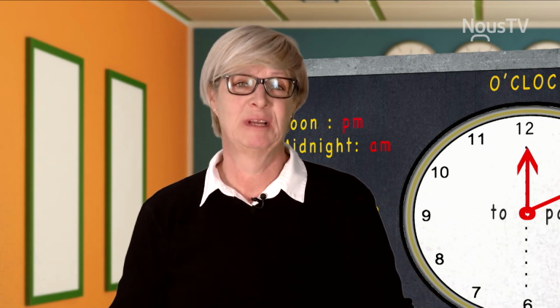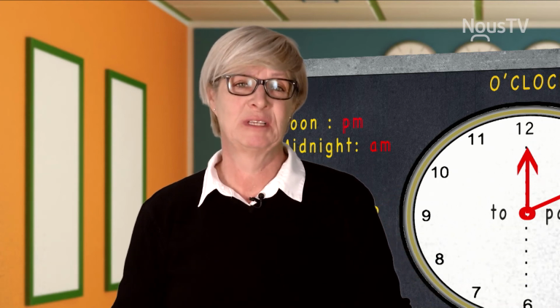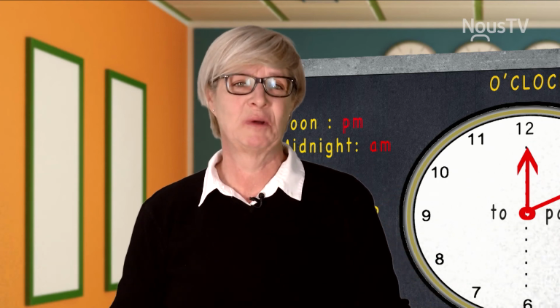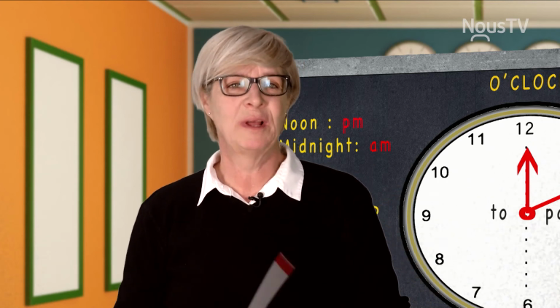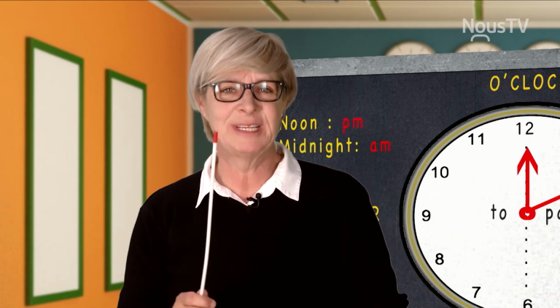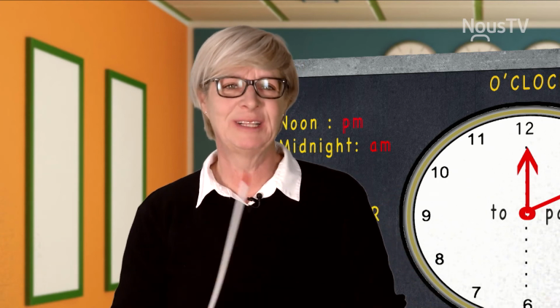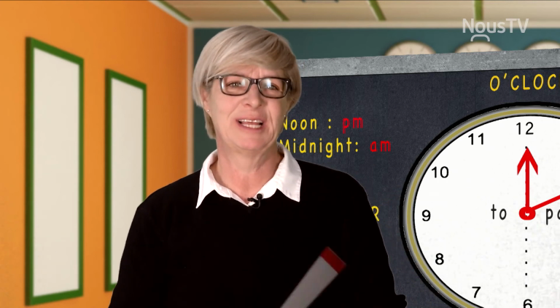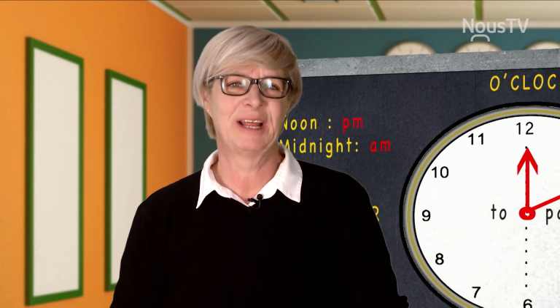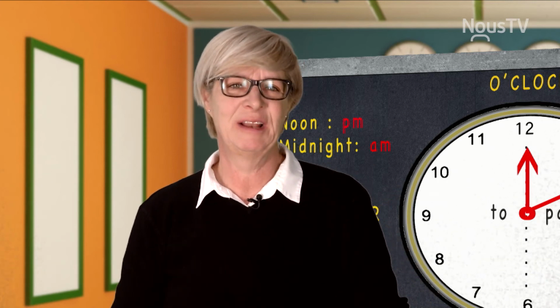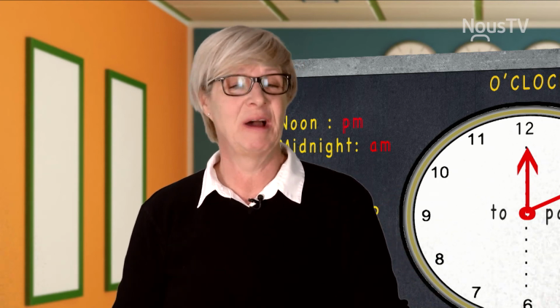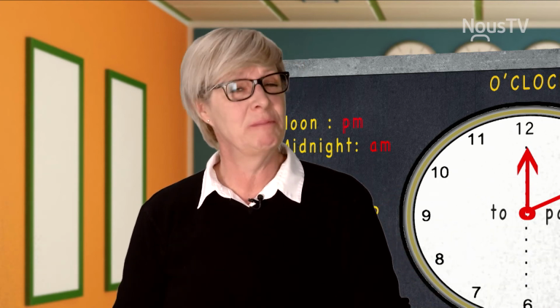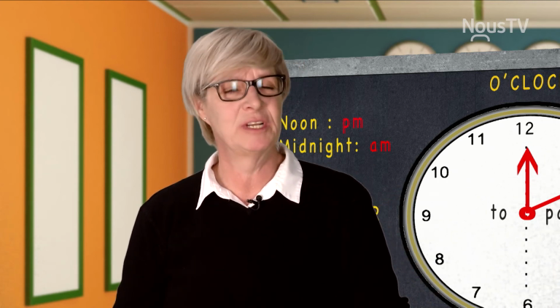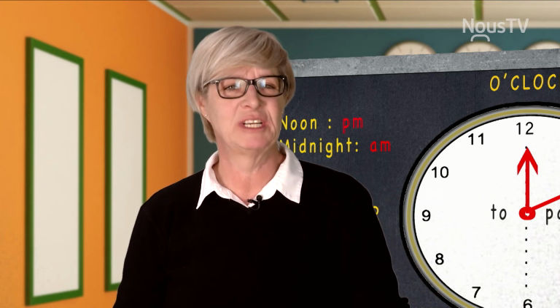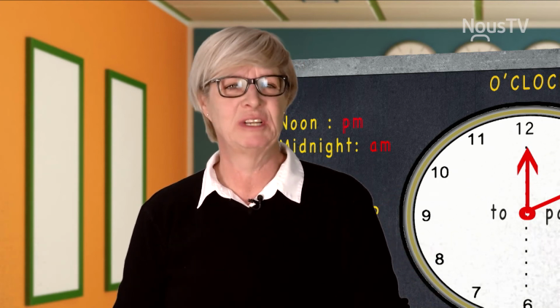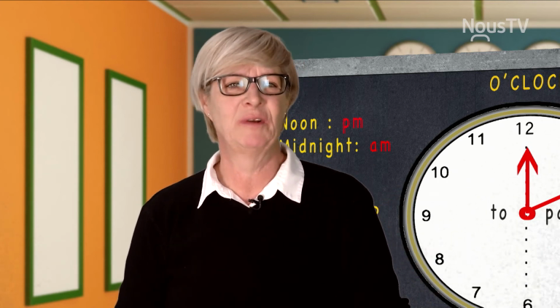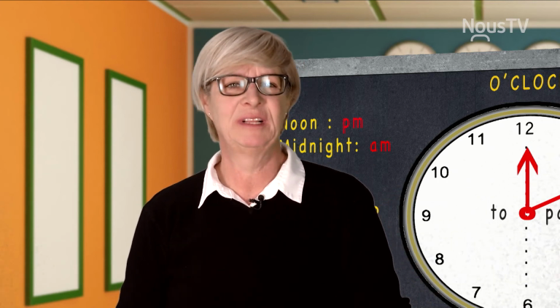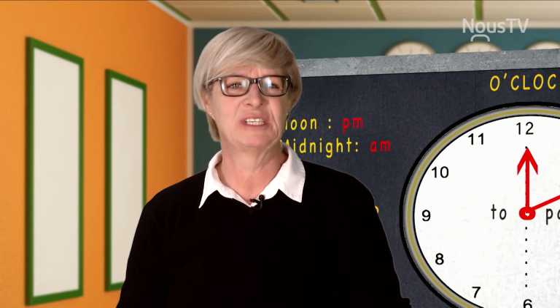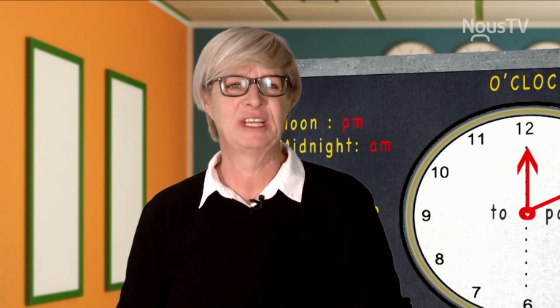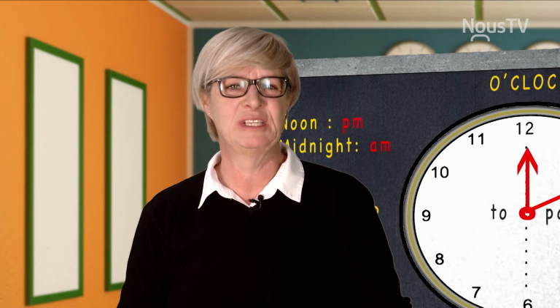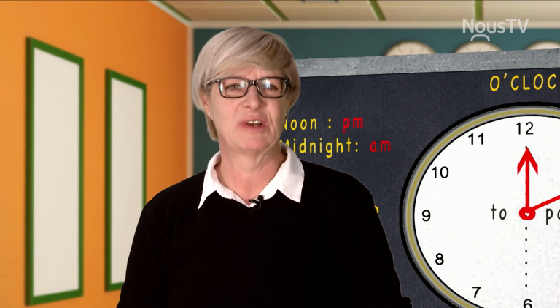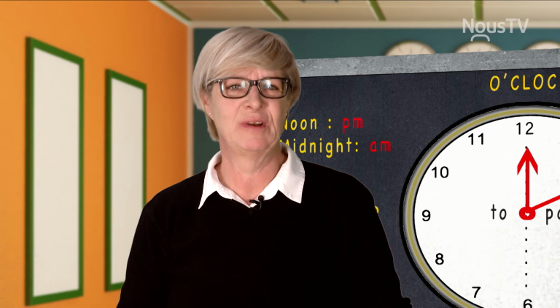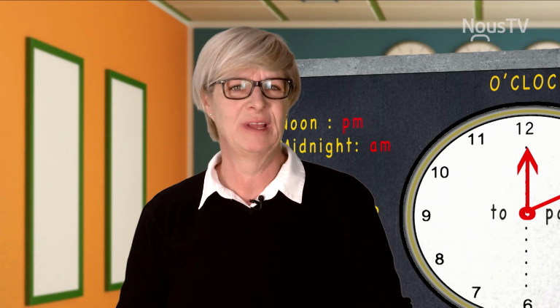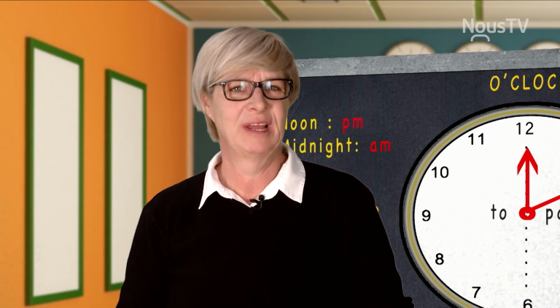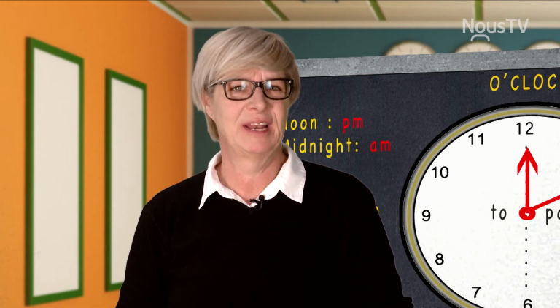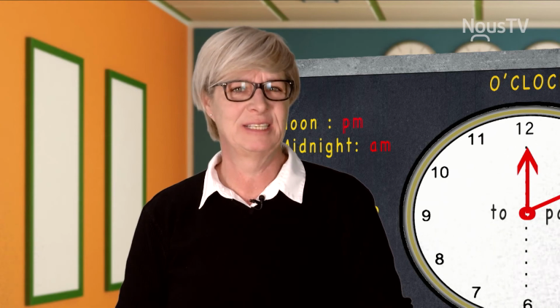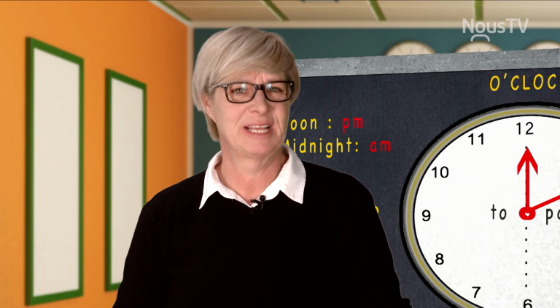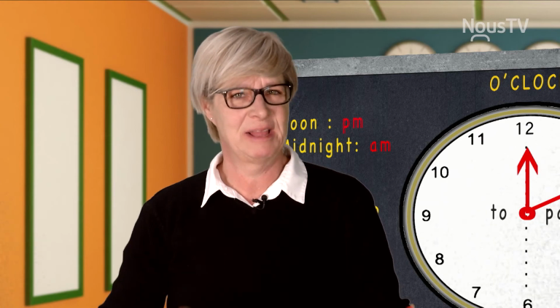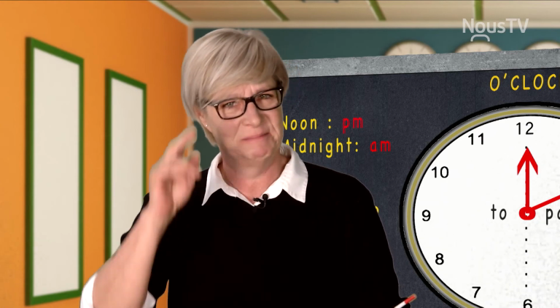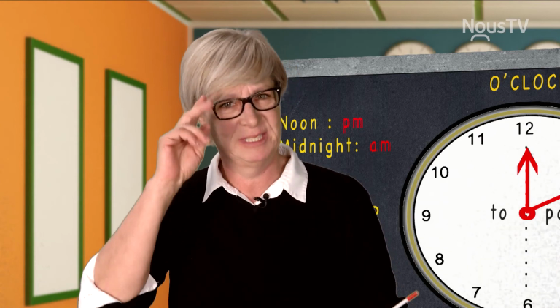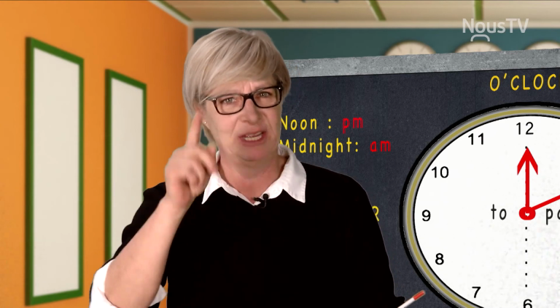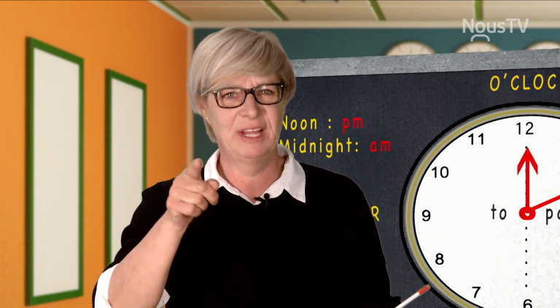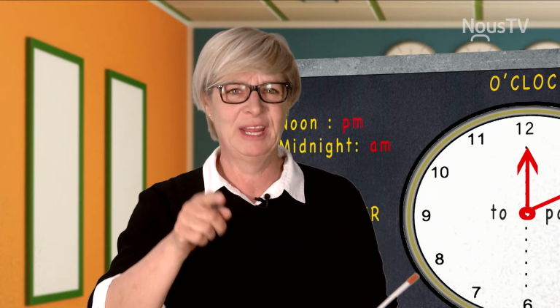So, until then, I'm Bridget, your English teacher, and I say see you later.